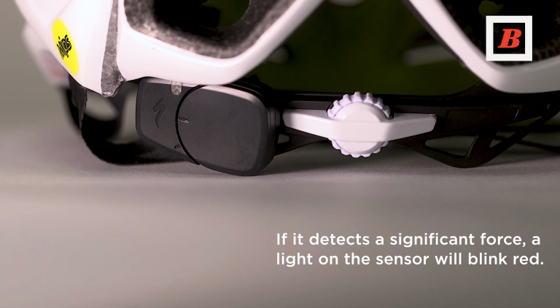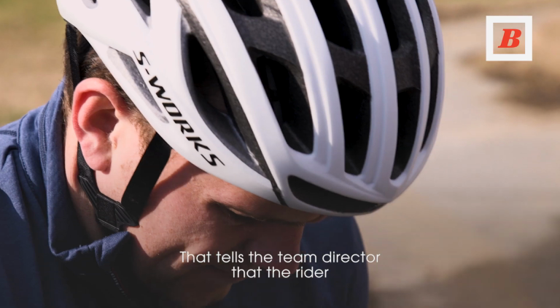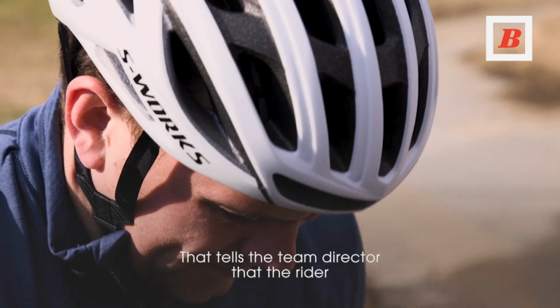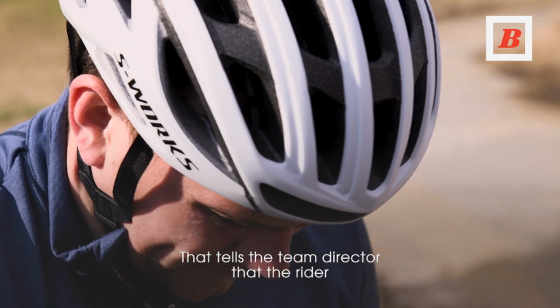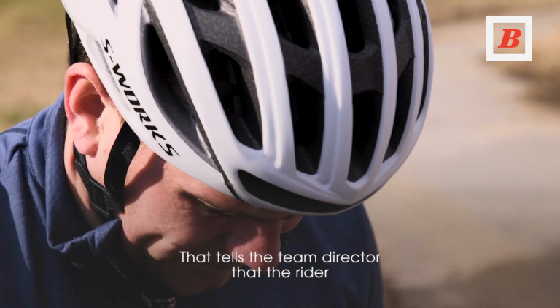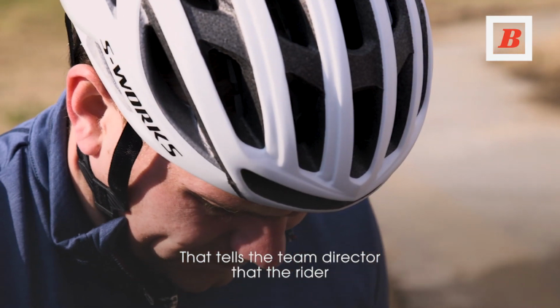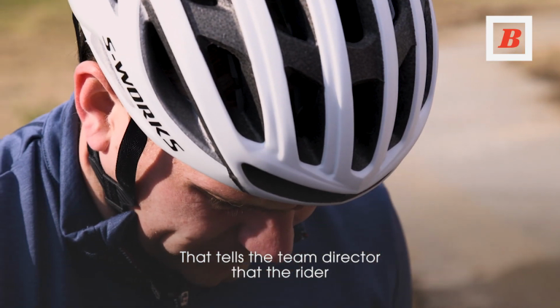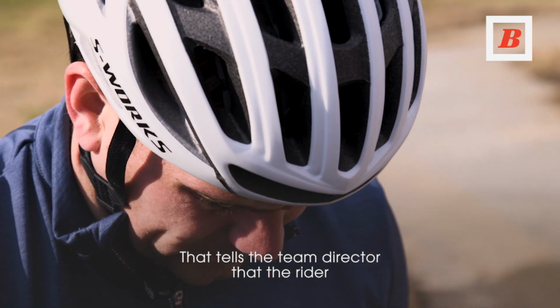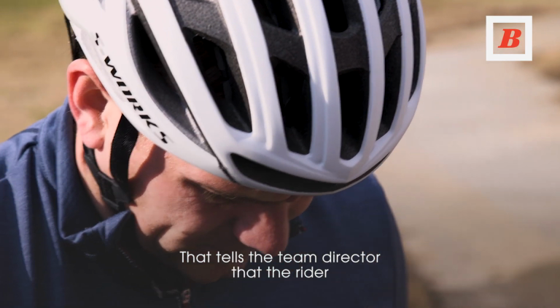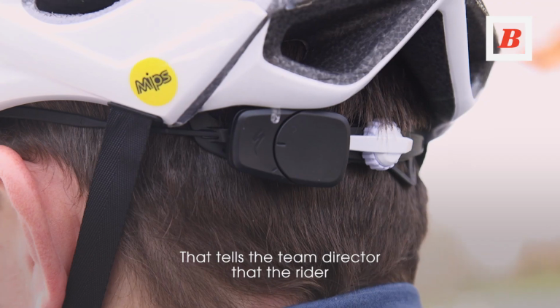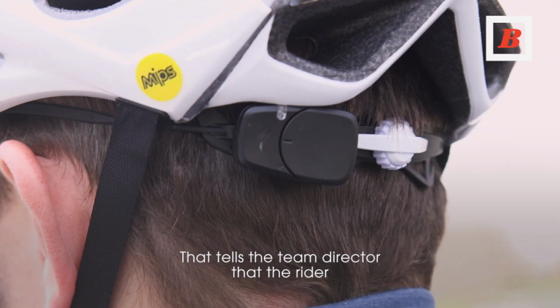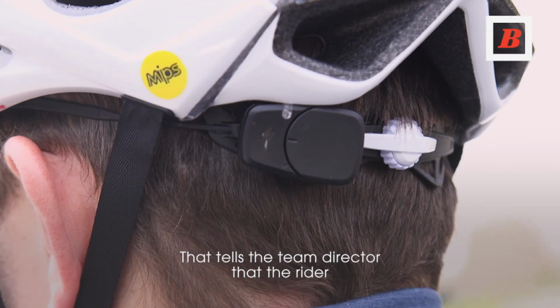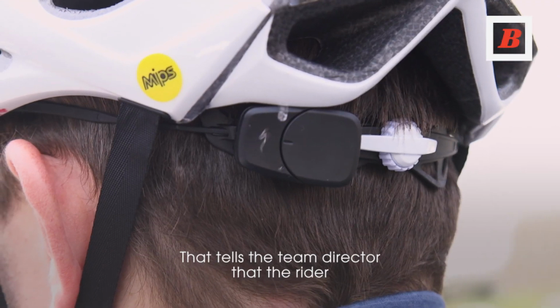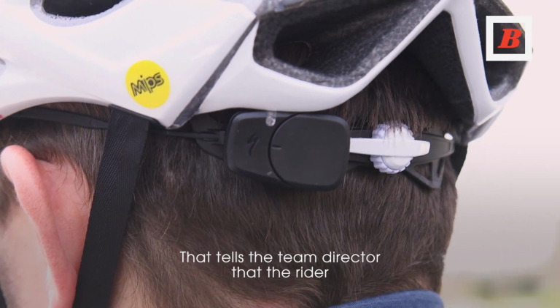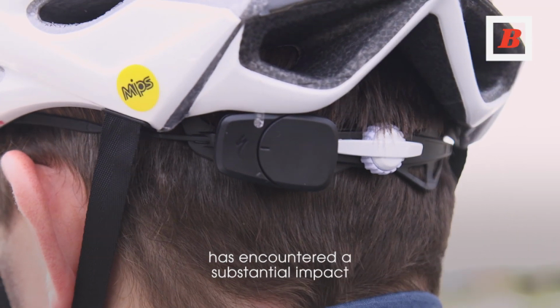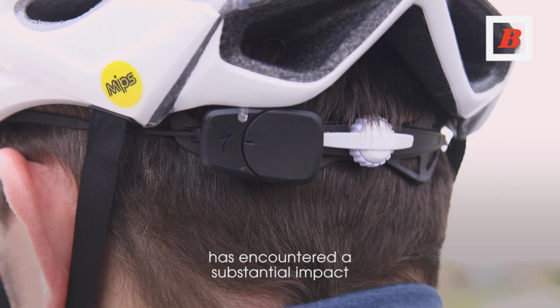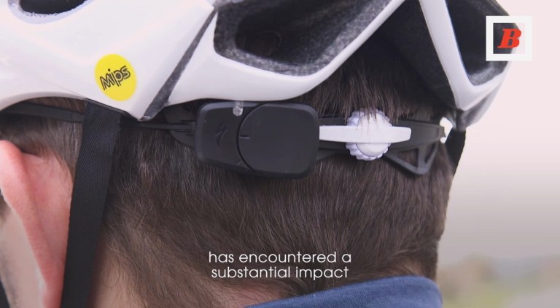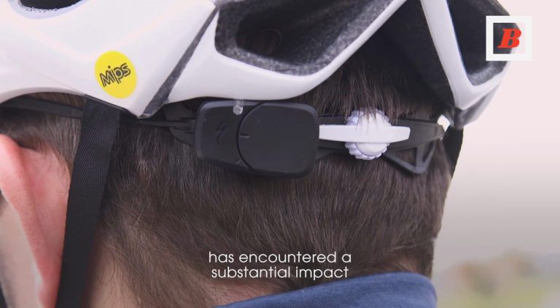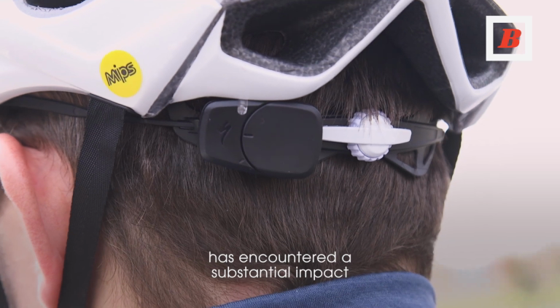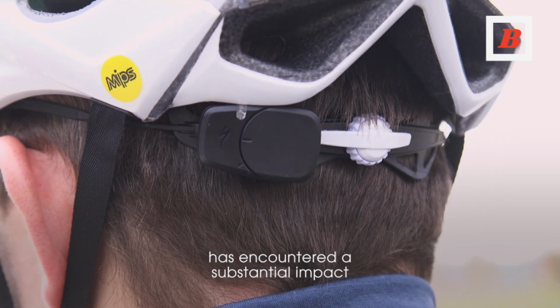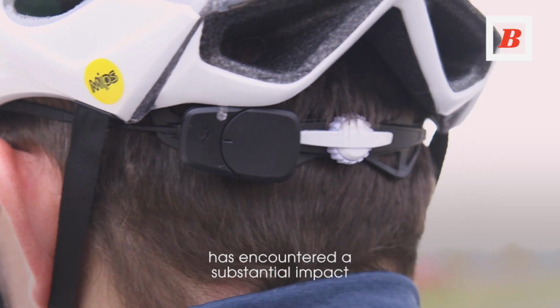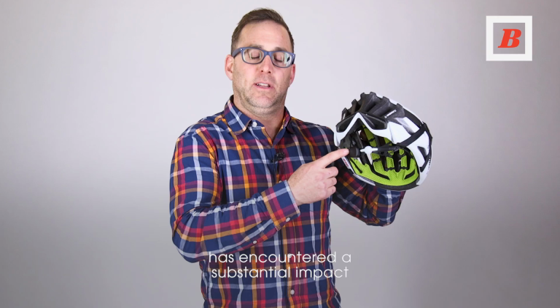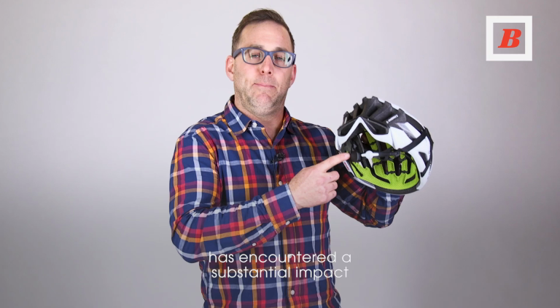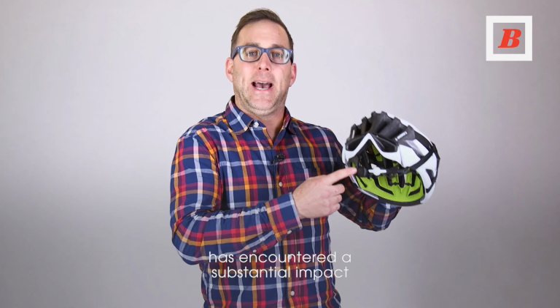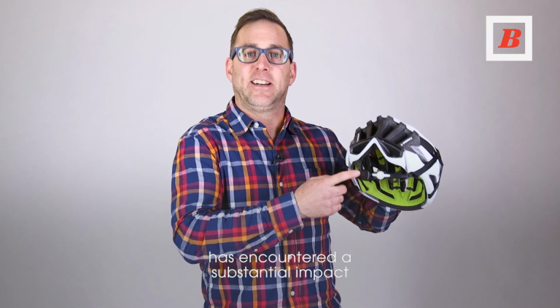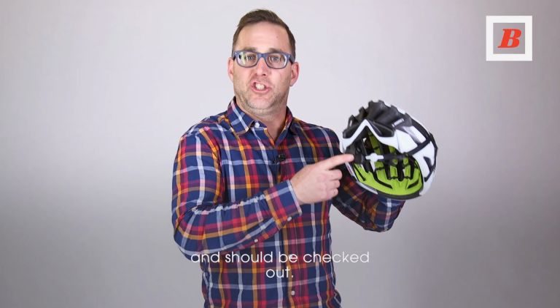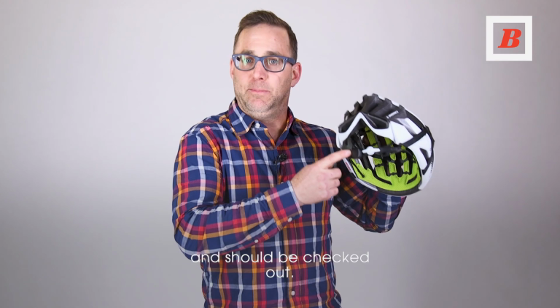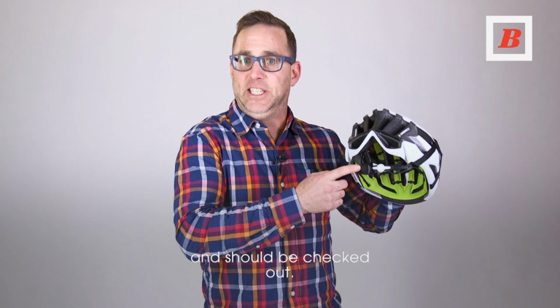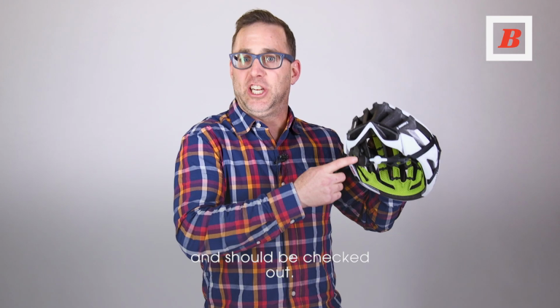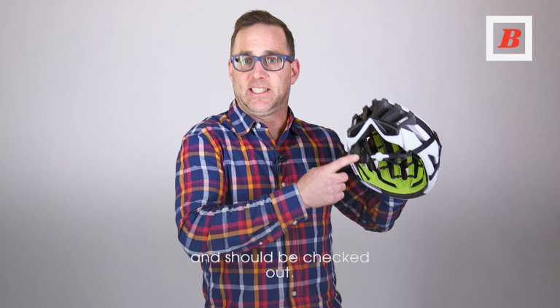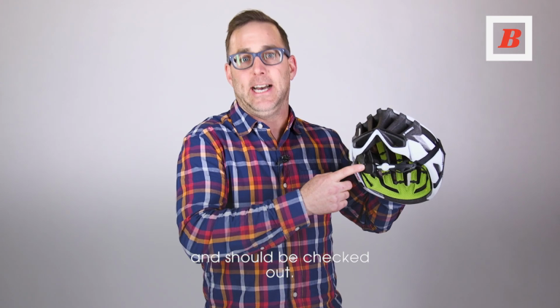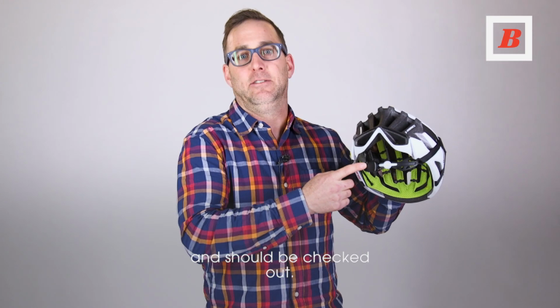That tells the team director that the rider has encountered a substantial impact and should be checked out.